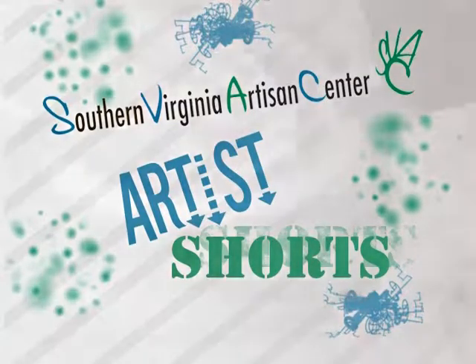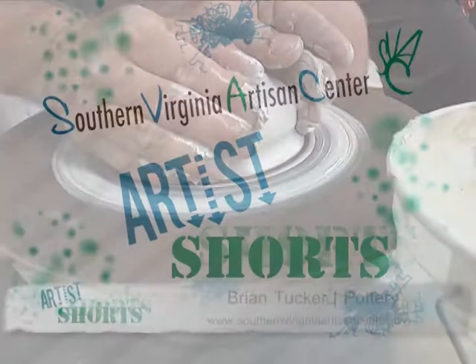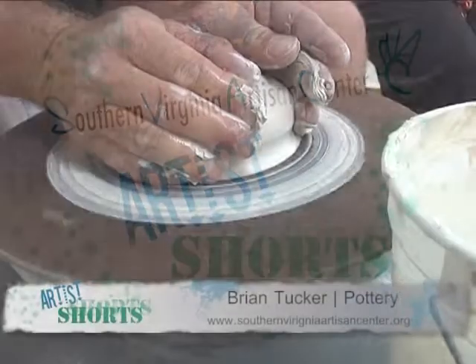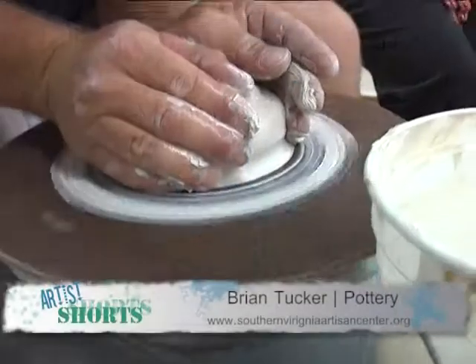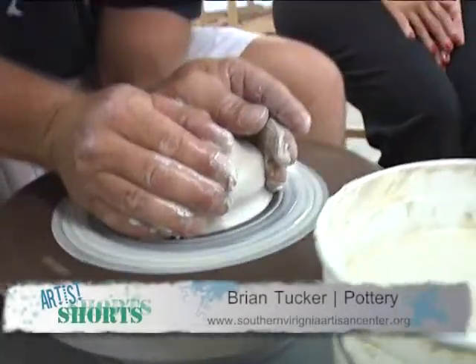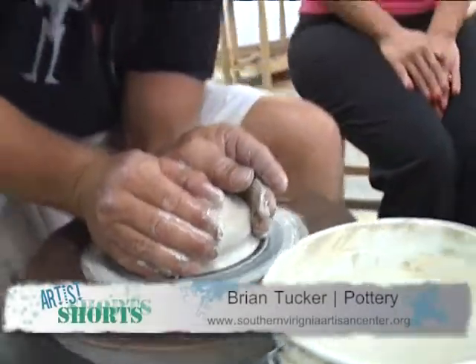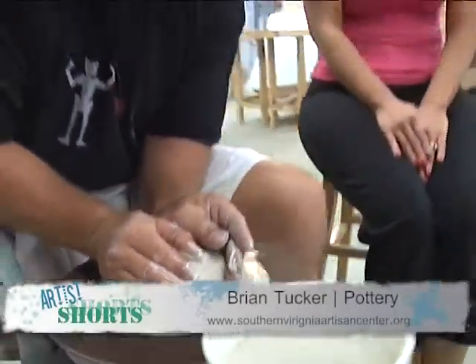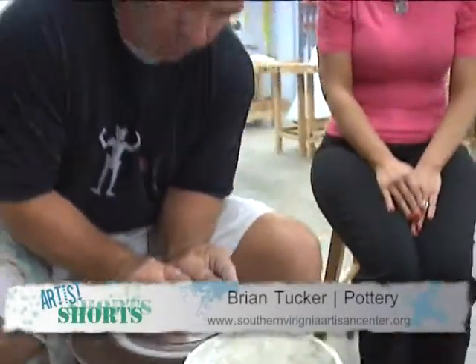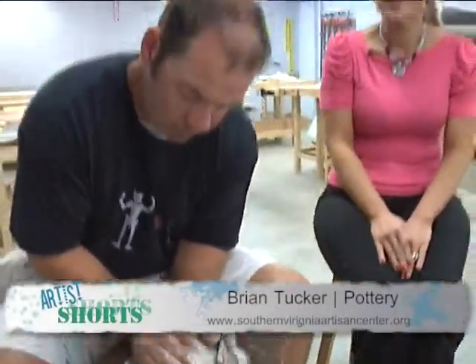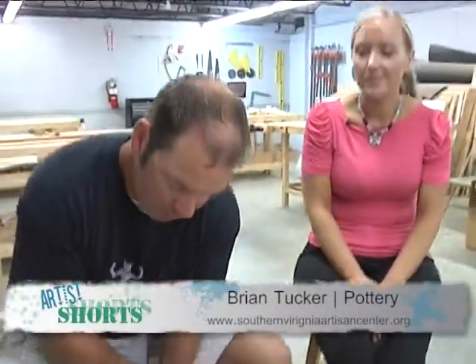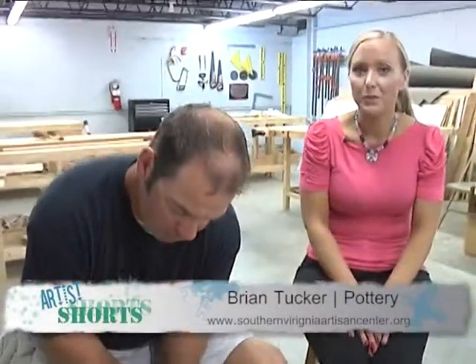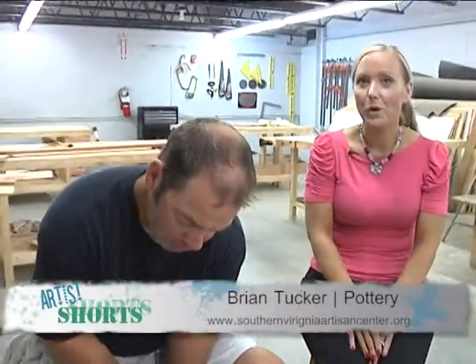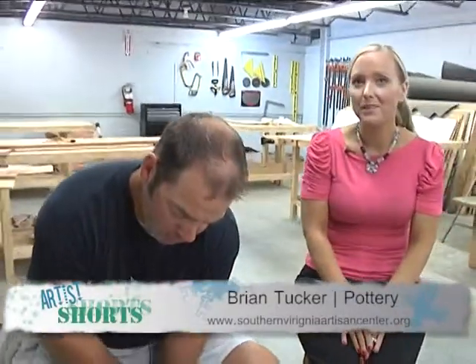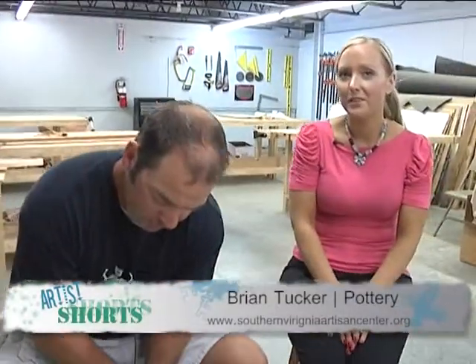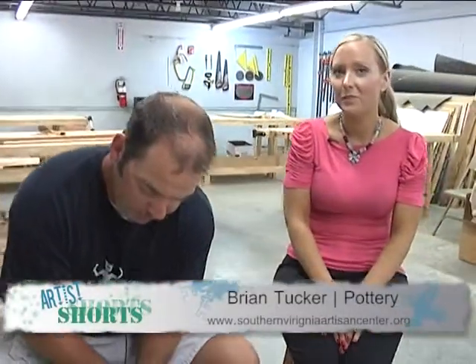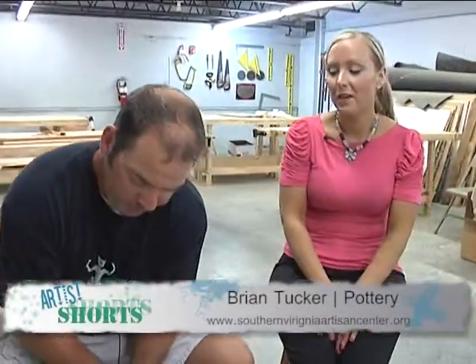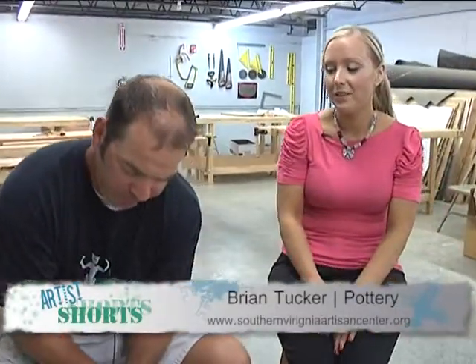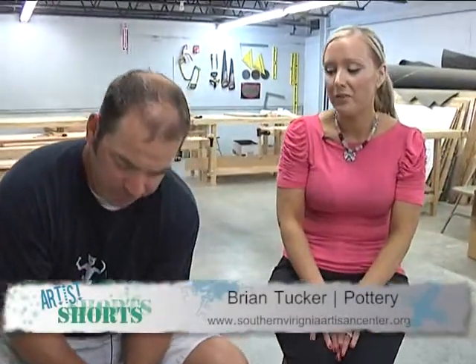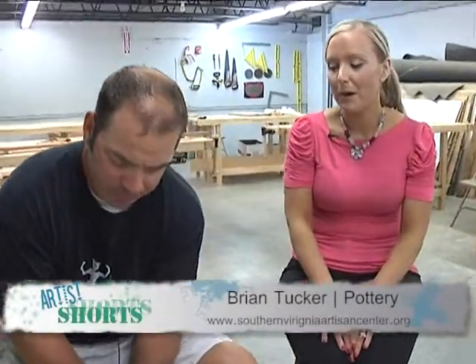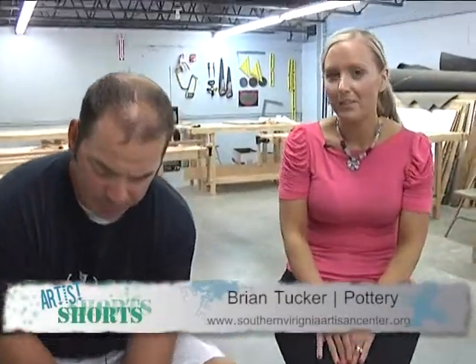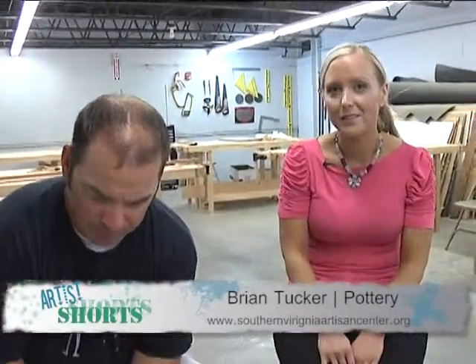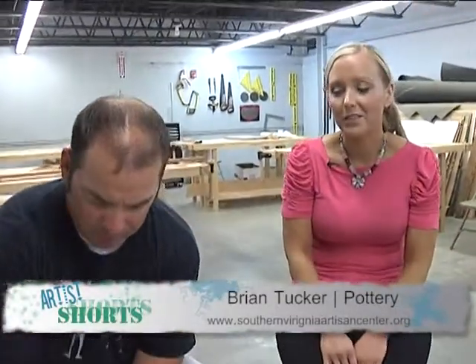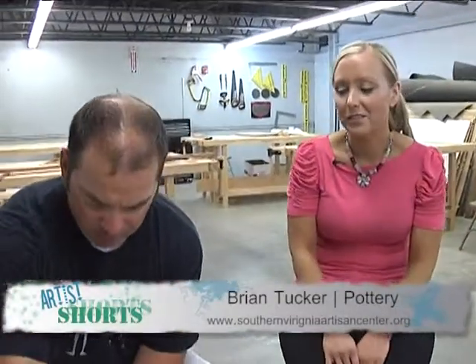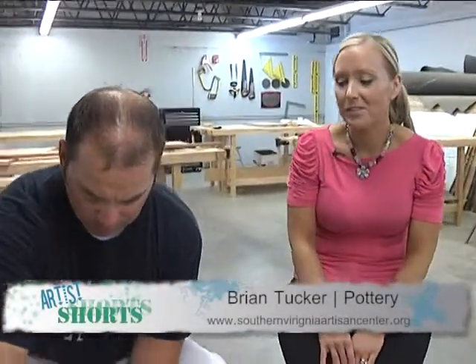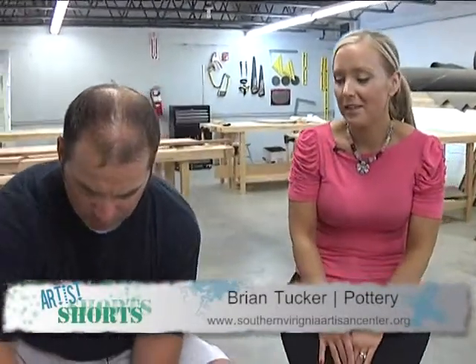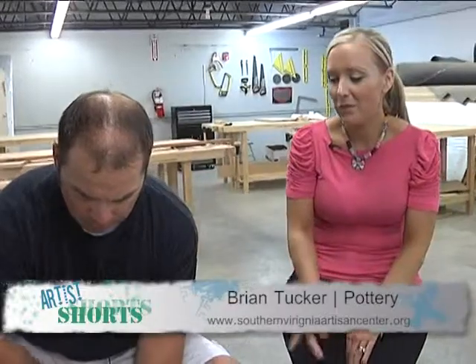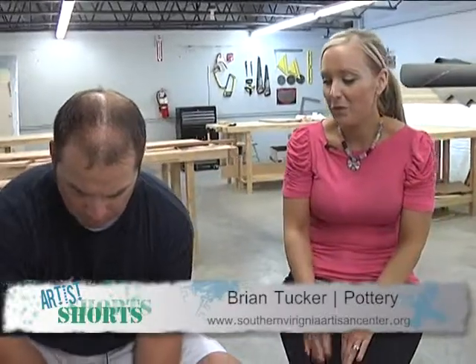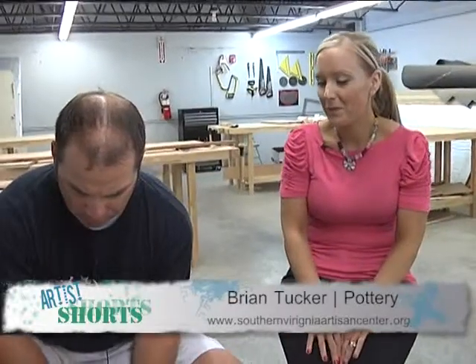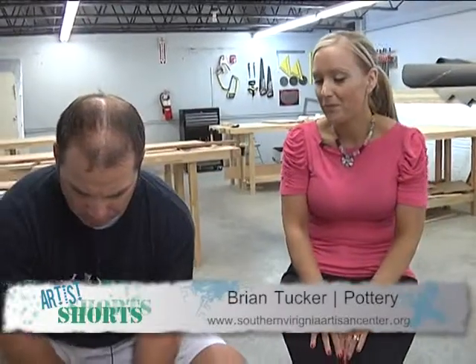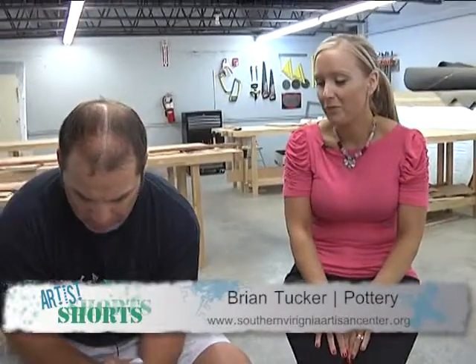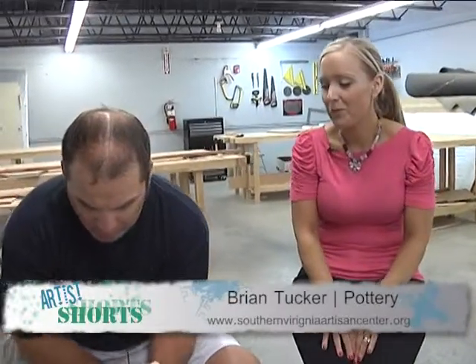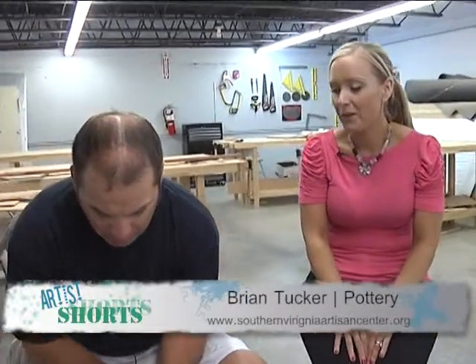I'm here at the Southern Virginia Artisan Center with Brian Tucker. Brian is one of our pottery instructors. Today, what will you be doing for us, Brian?